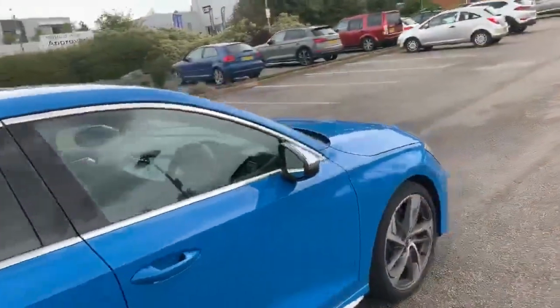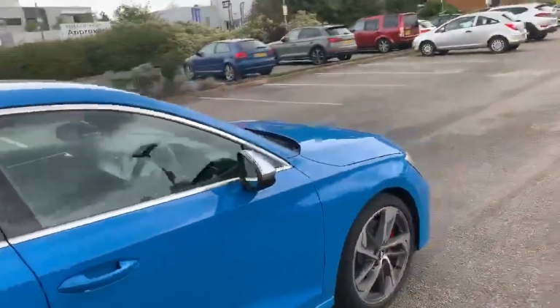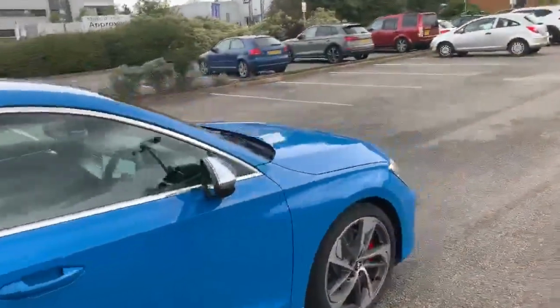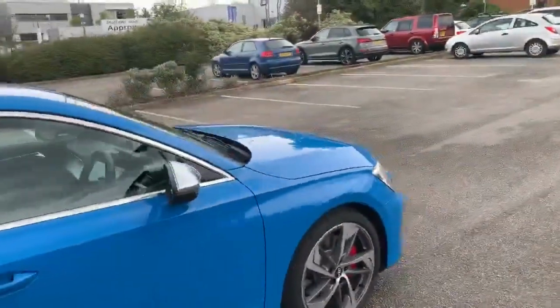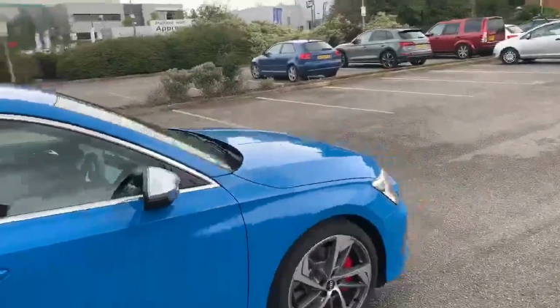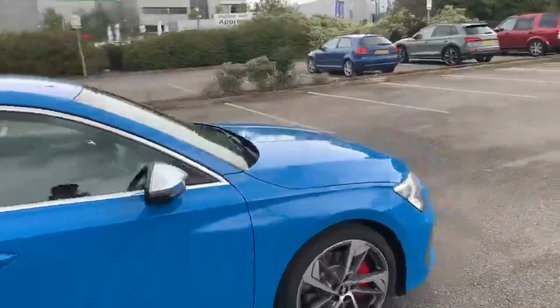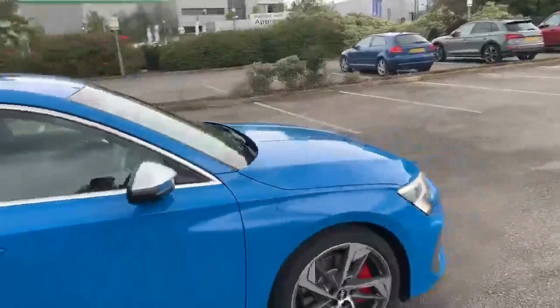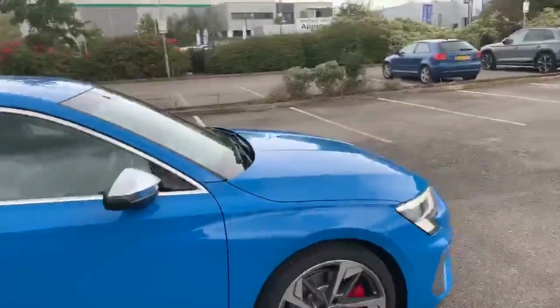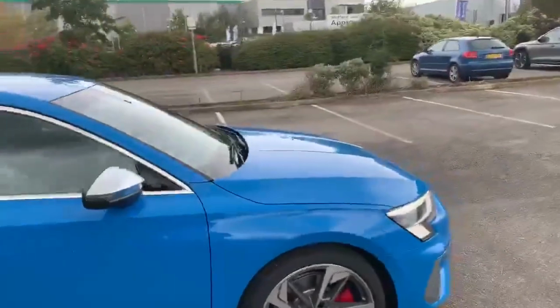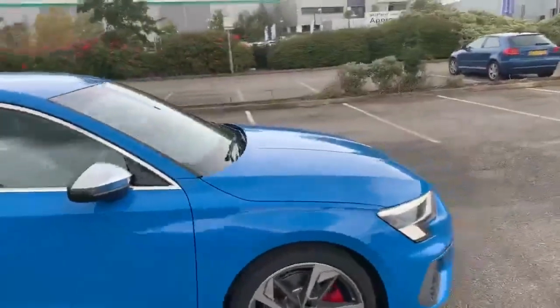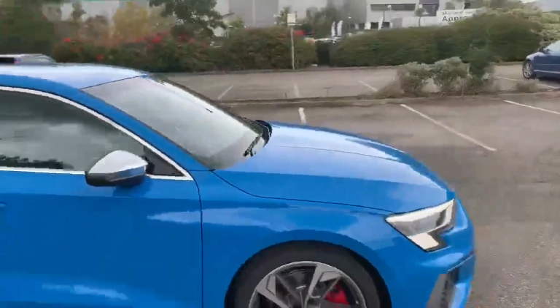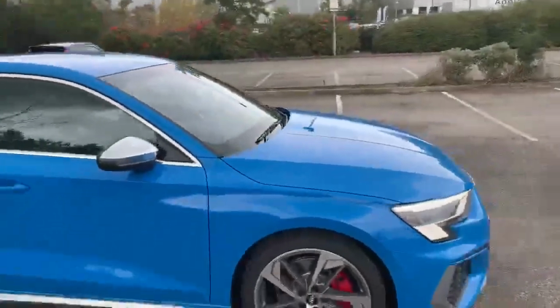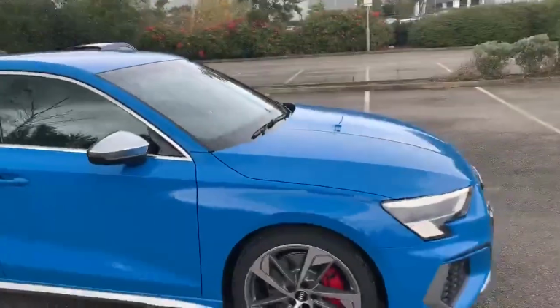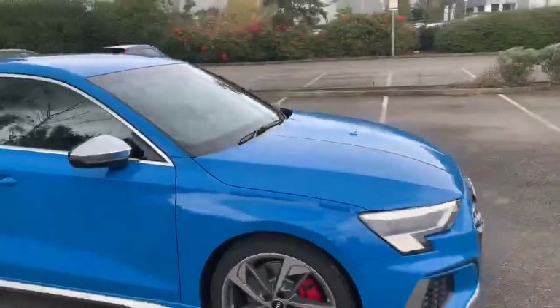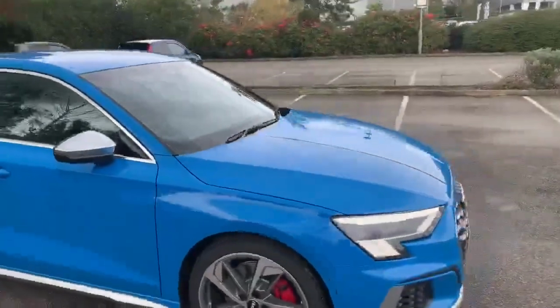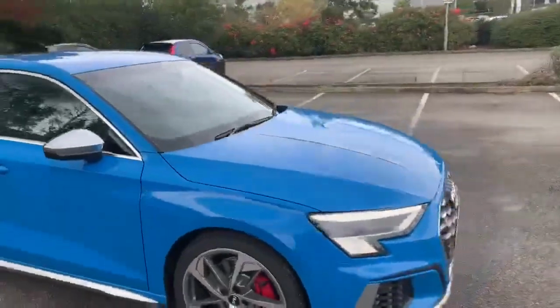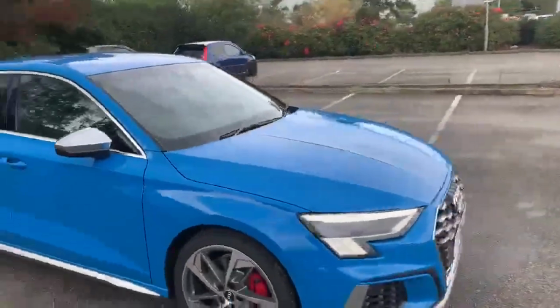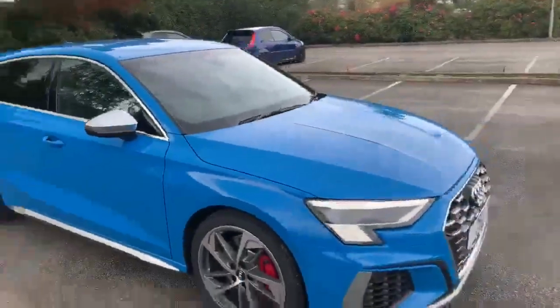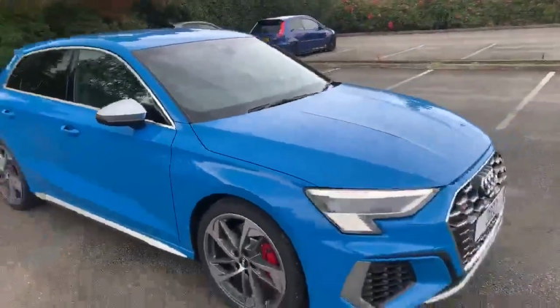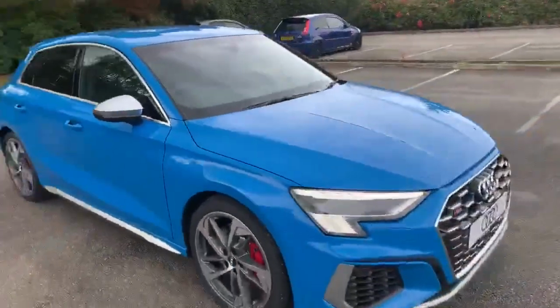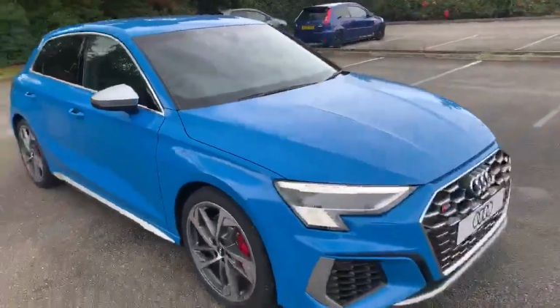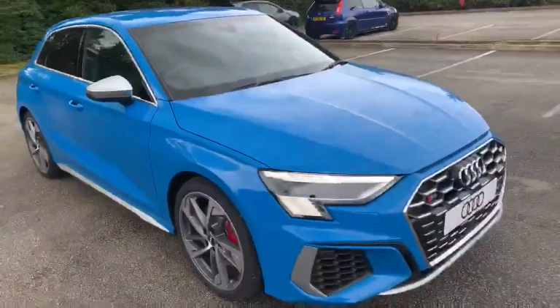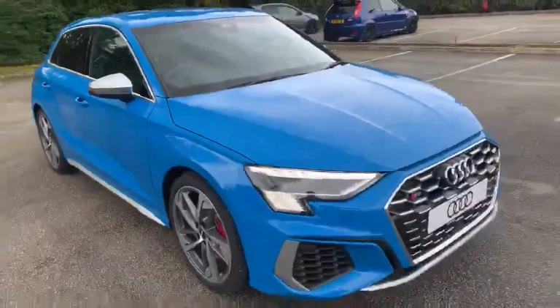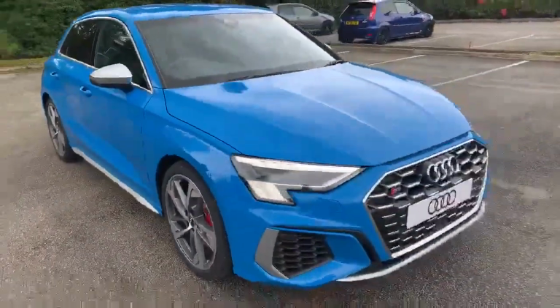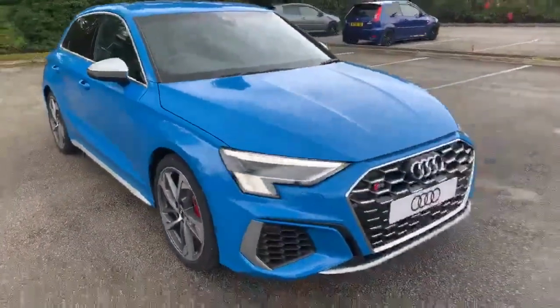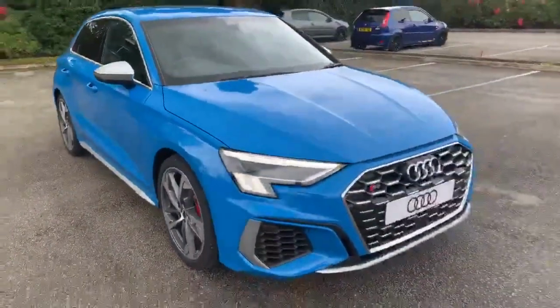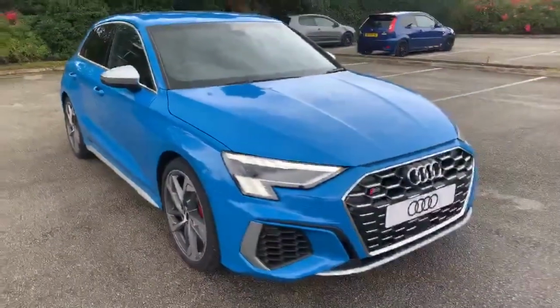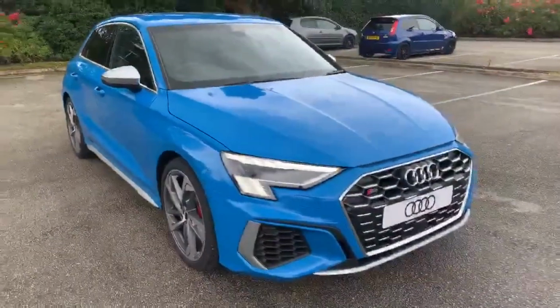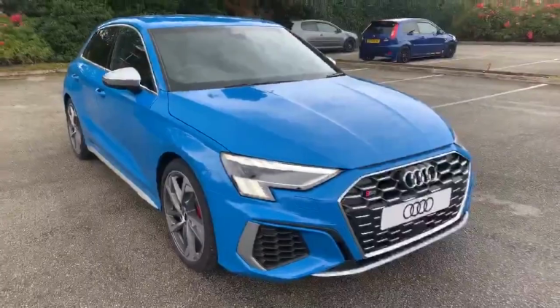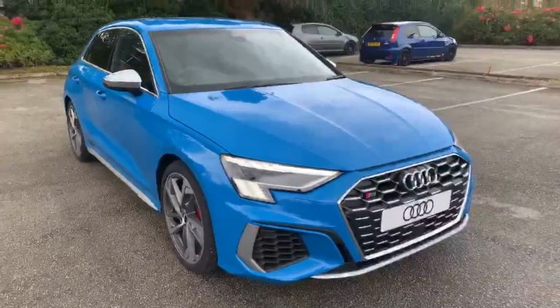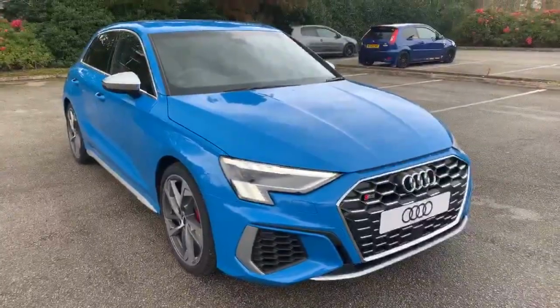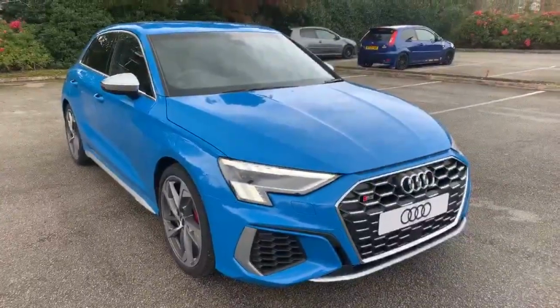If you'd like any more information on this car please feel free to give Stafford Audi a call on 785-250-4444.